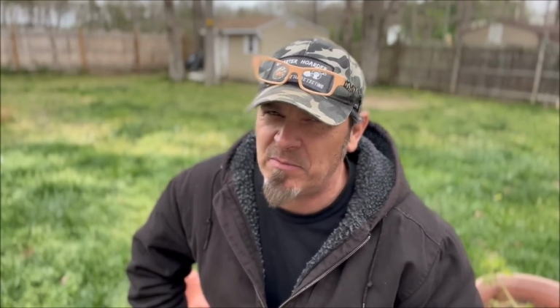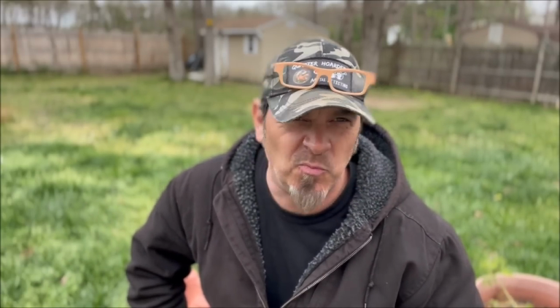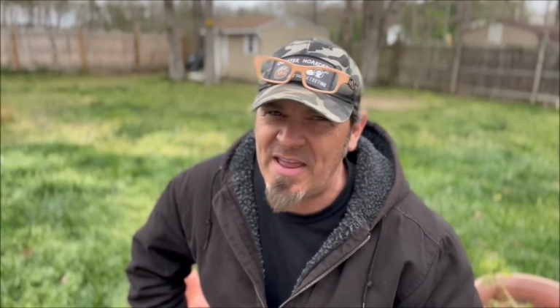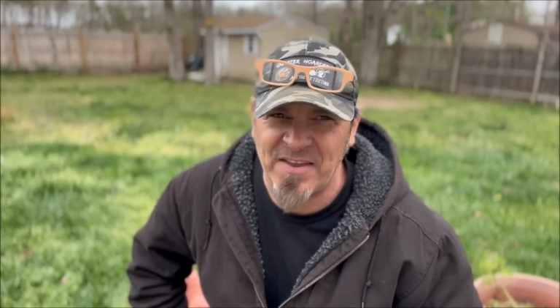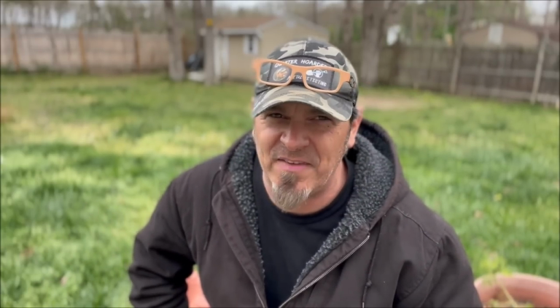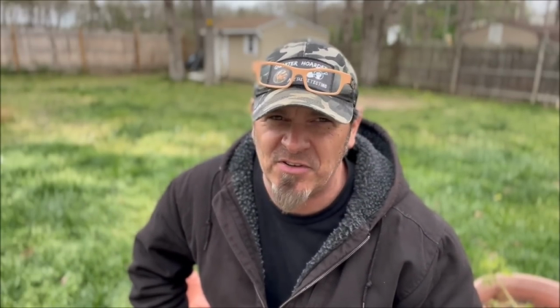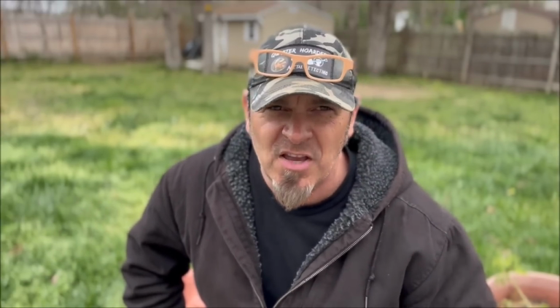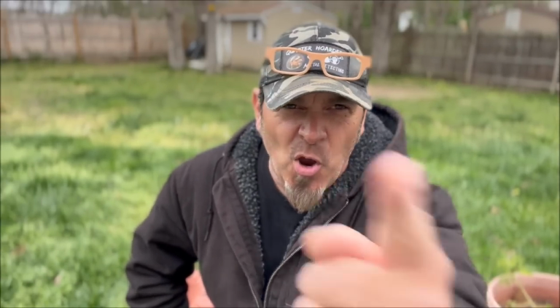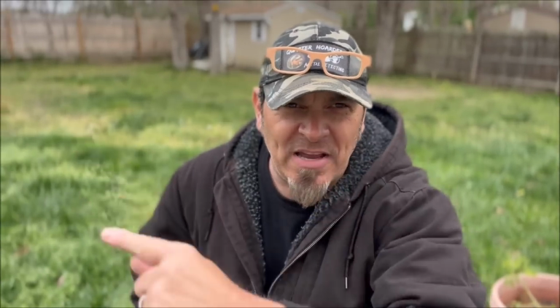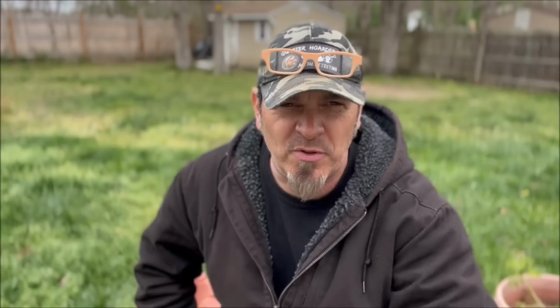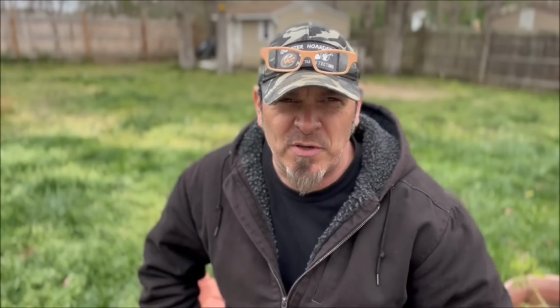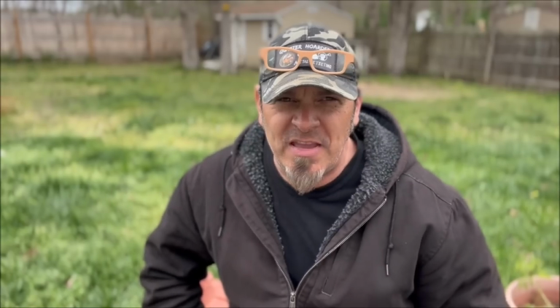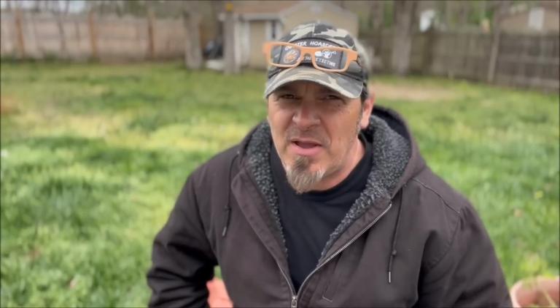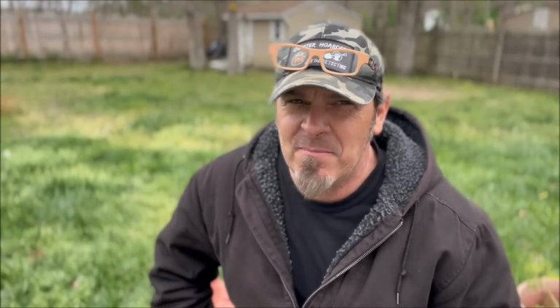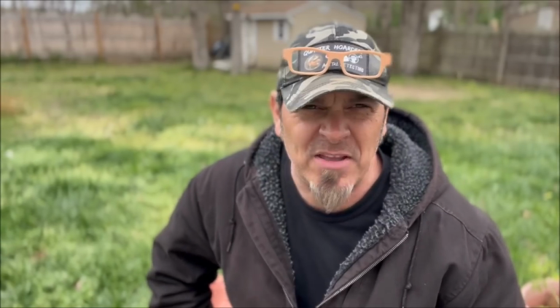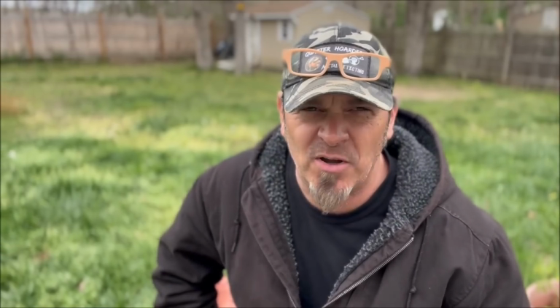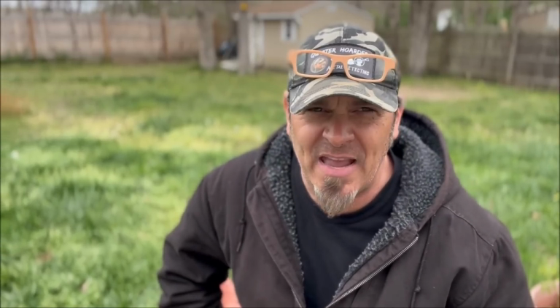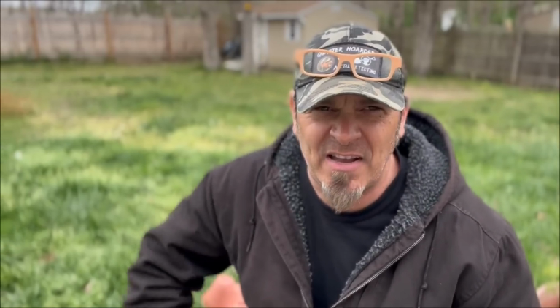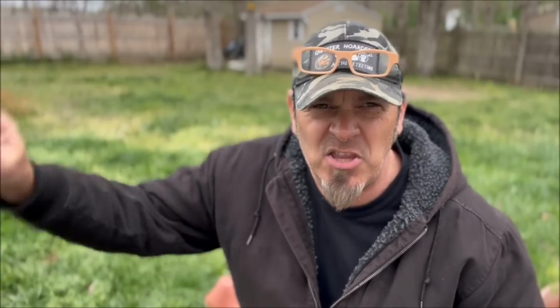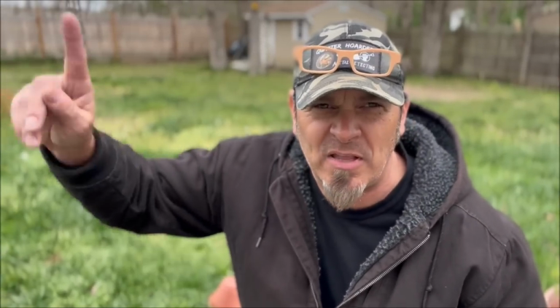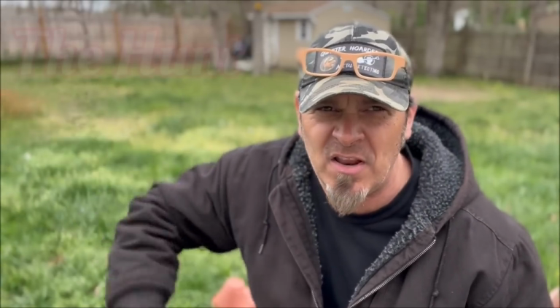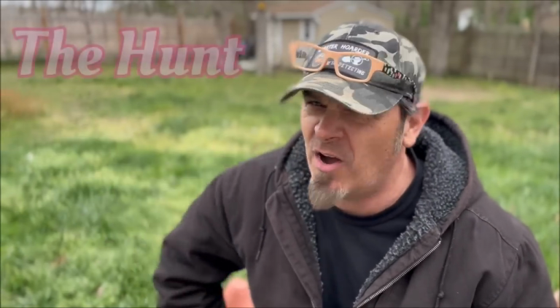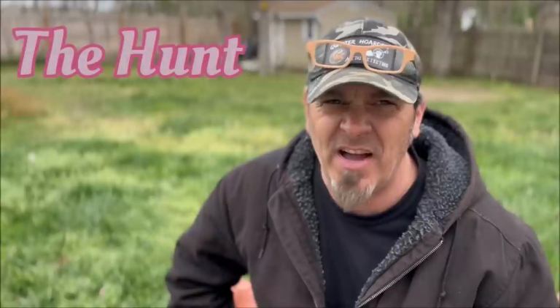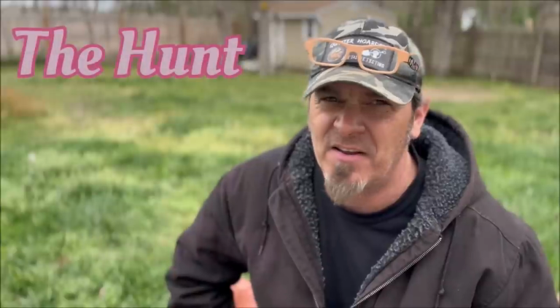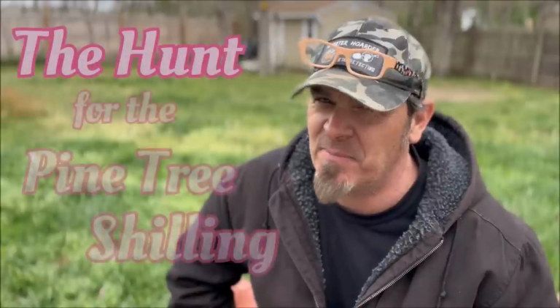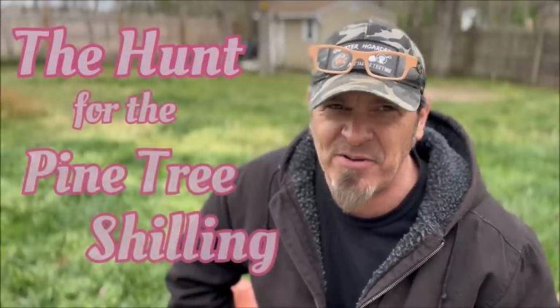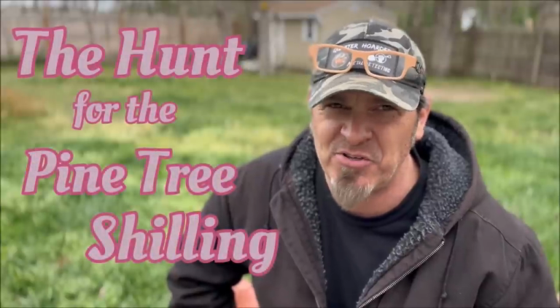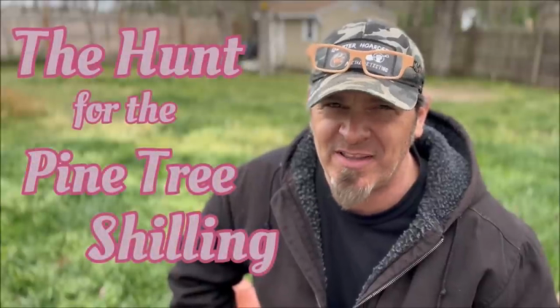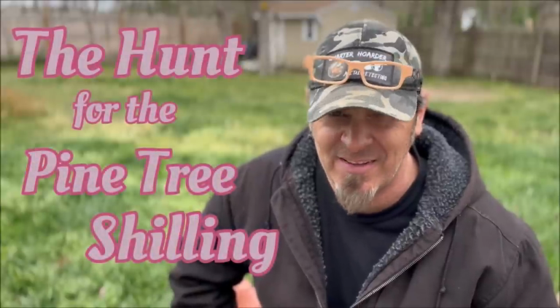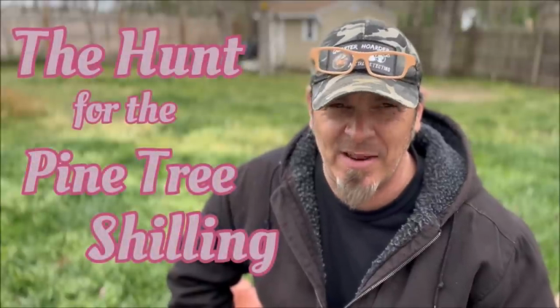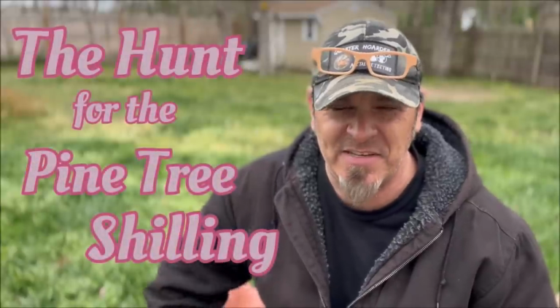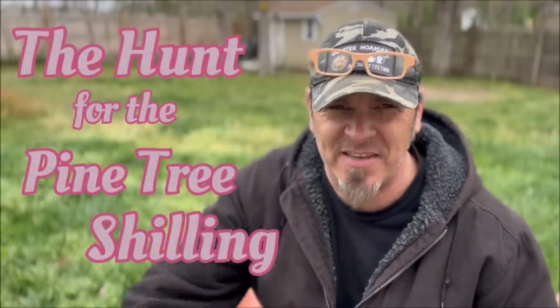Do we find one of the coins? Are we near someone that finds a coin? Well, you've got to watch and find out, but it was one heck of an adventure. So I hope you guys enjoy this week's video - me and Doug in New England on the hunt for the pine tree shilling.